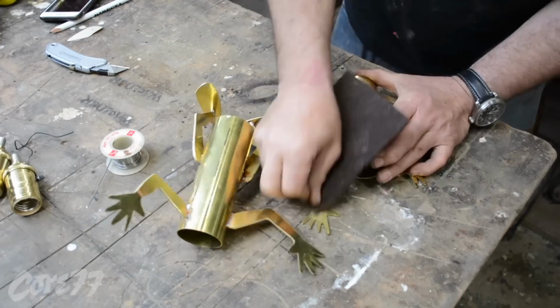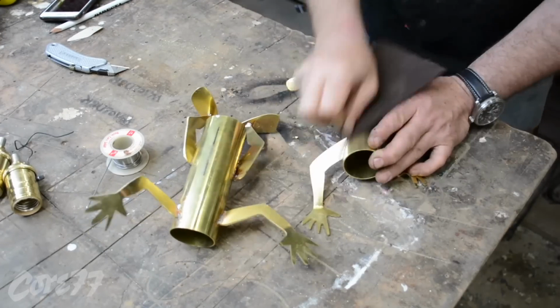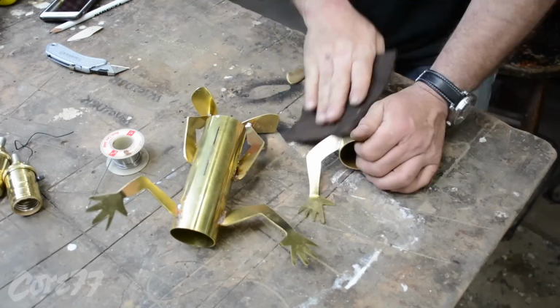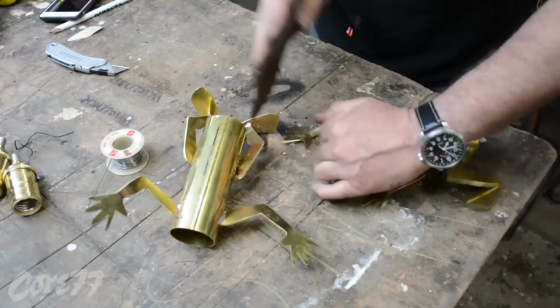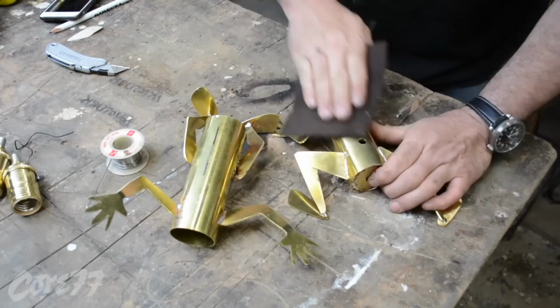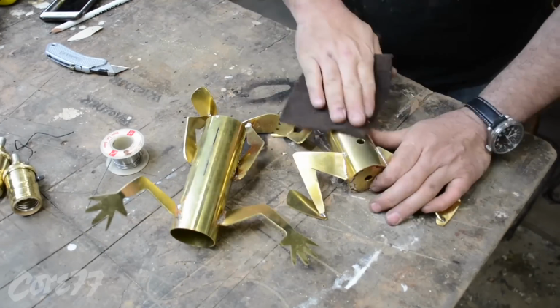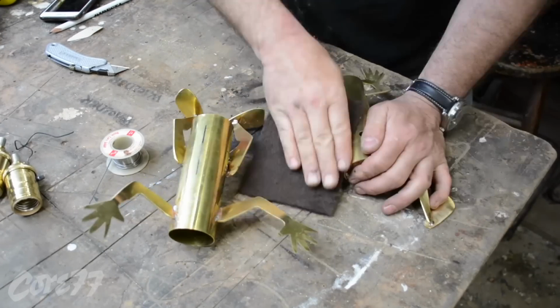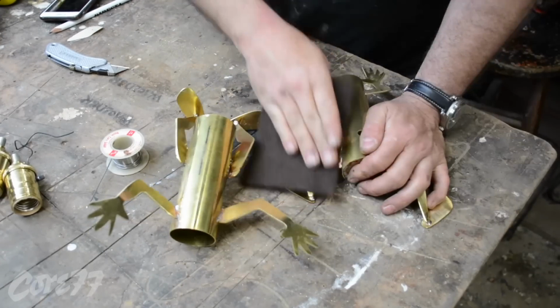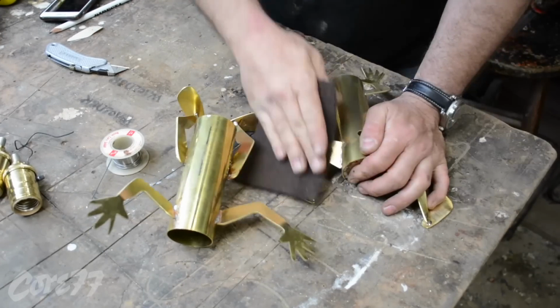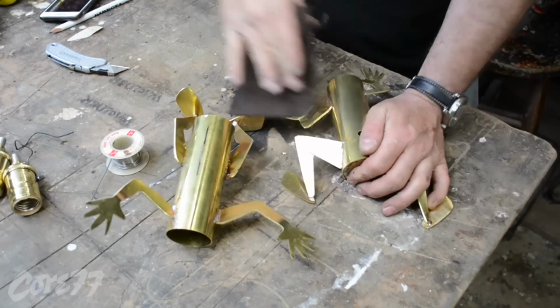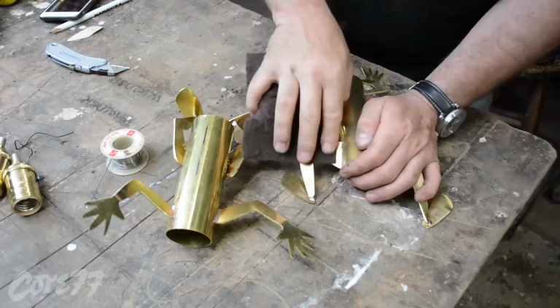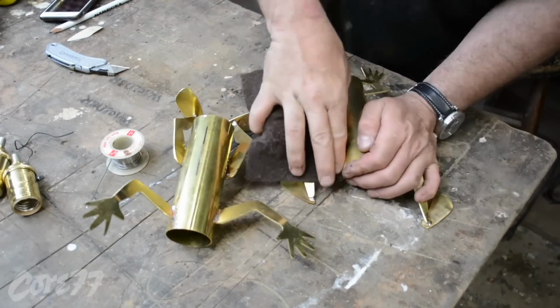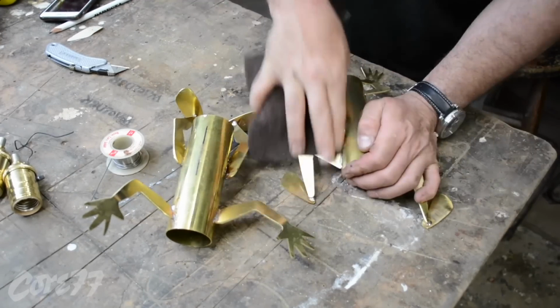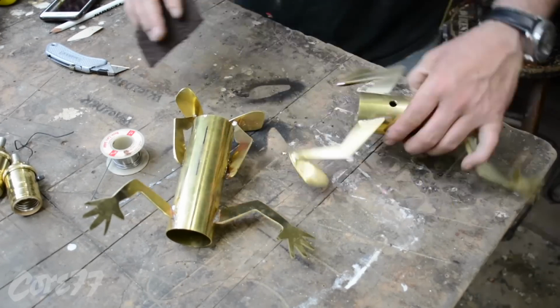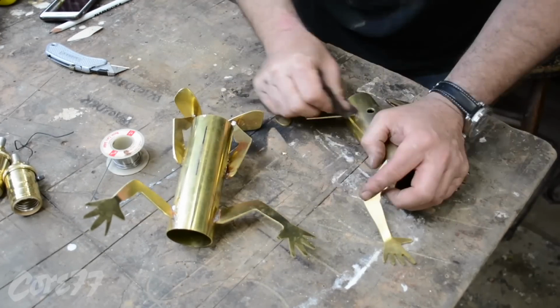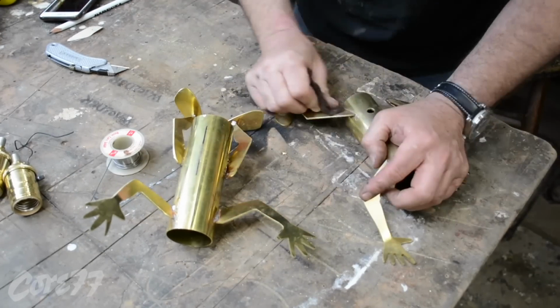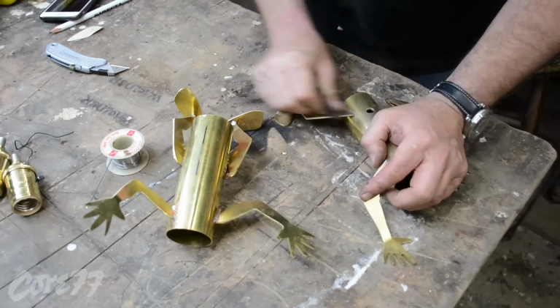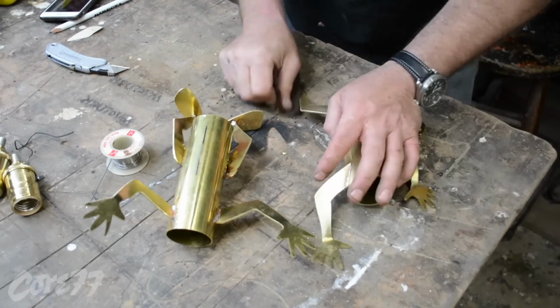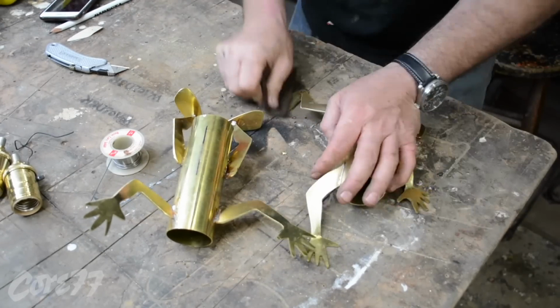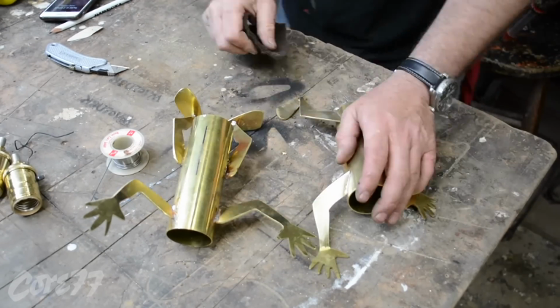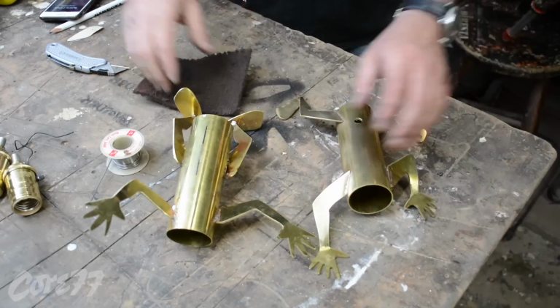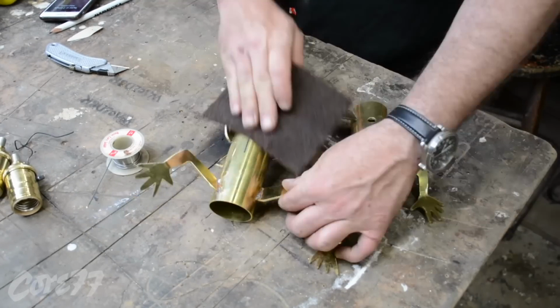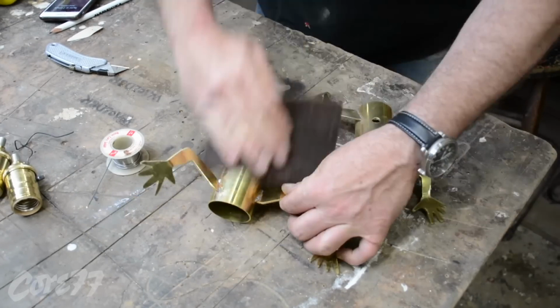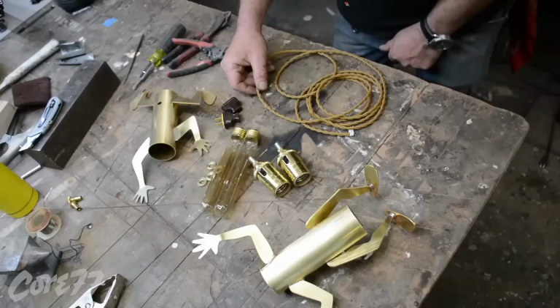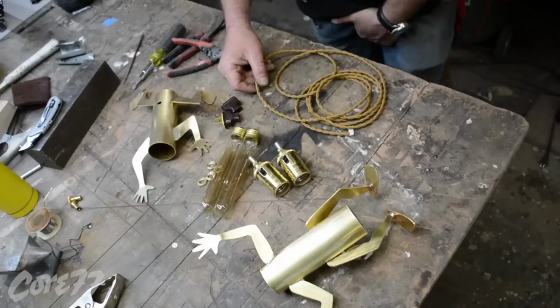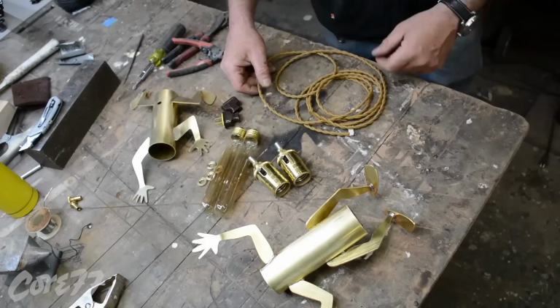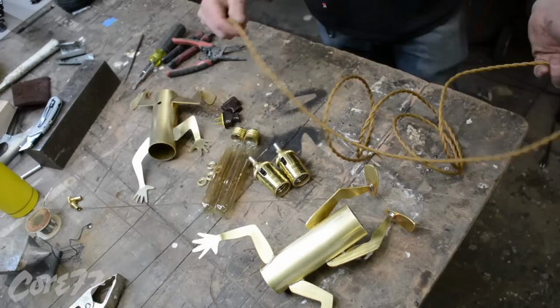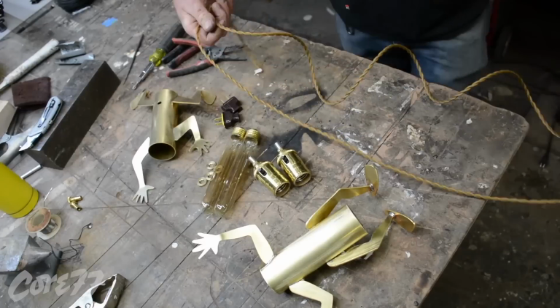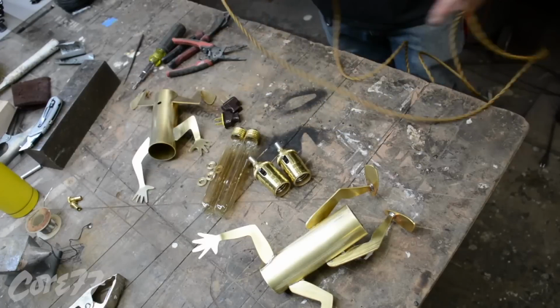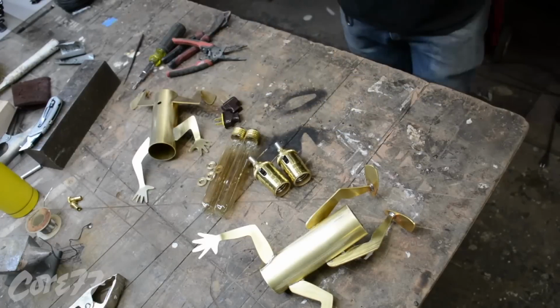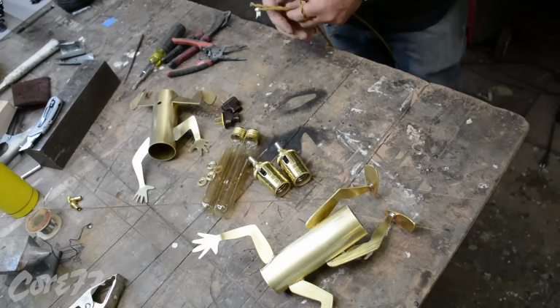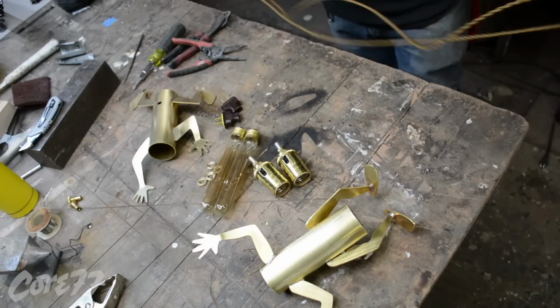And now I scotch-brite them and I'm ready to assemble them. There's a little scotch-brite on the whole thing.